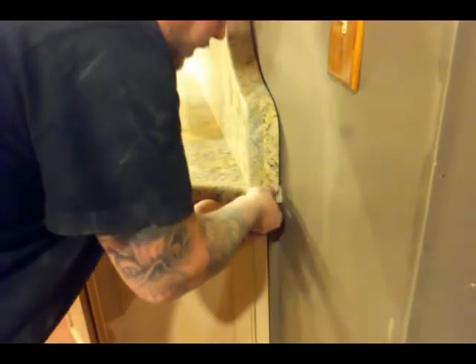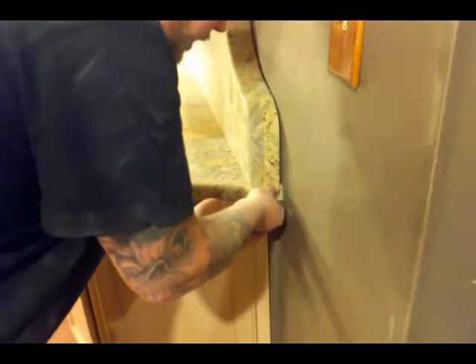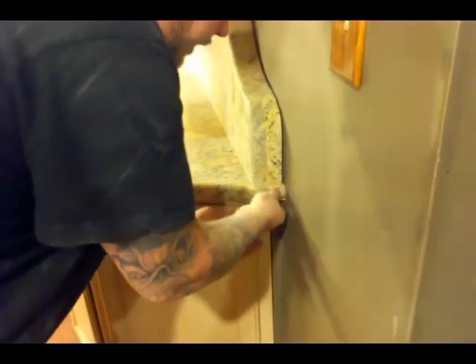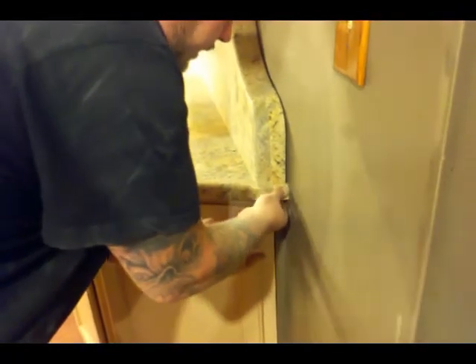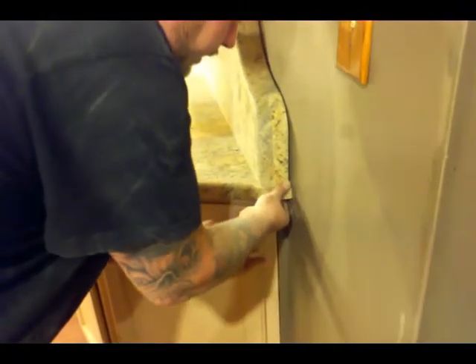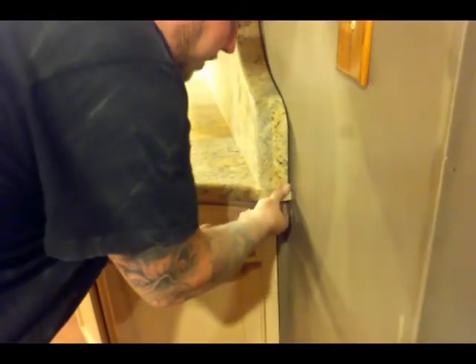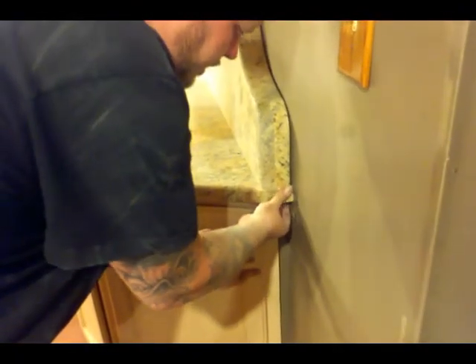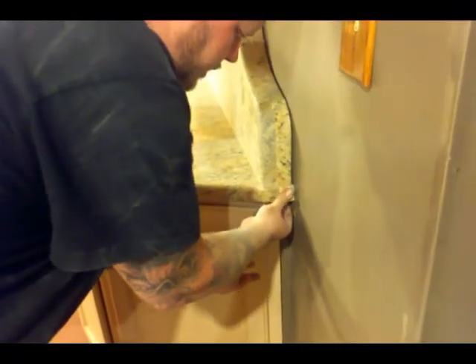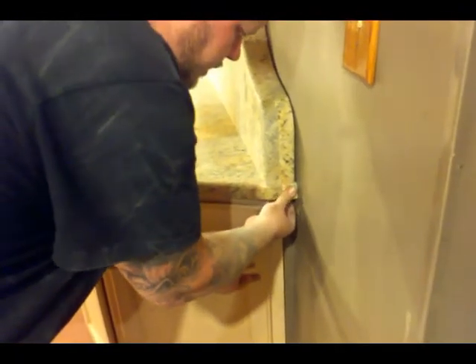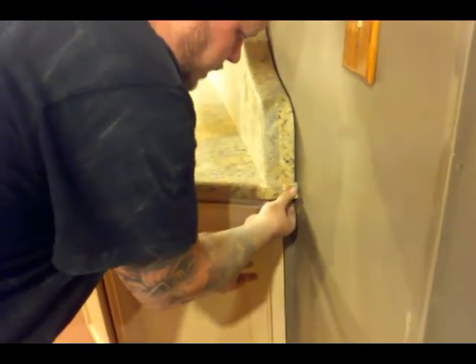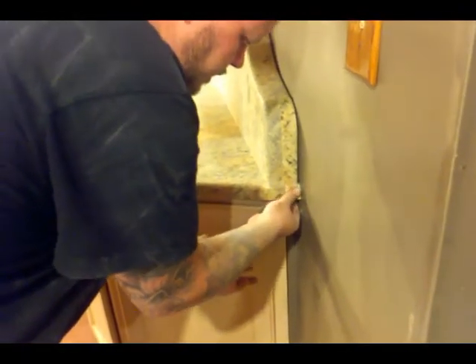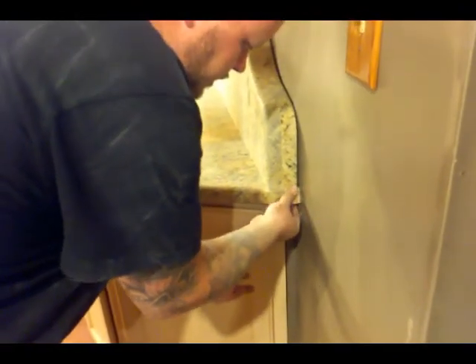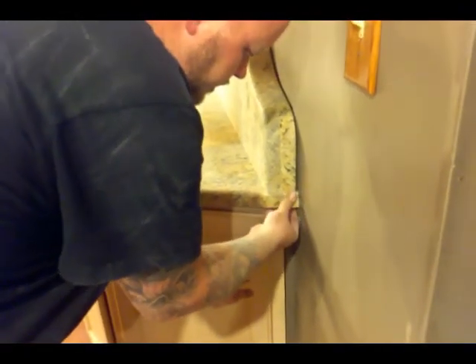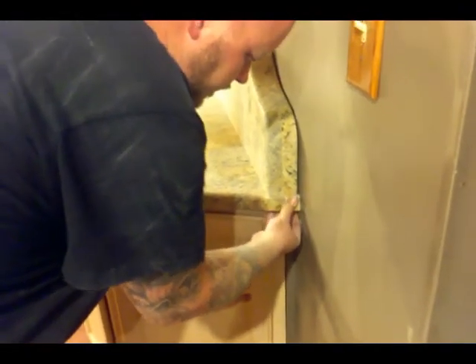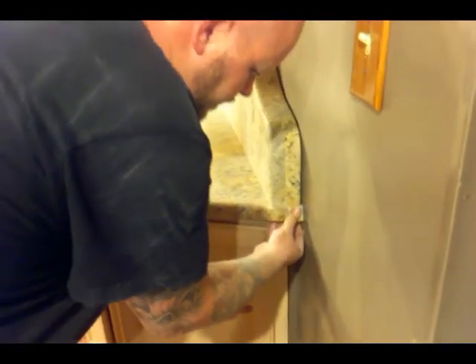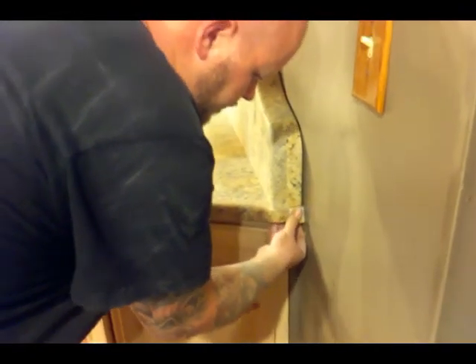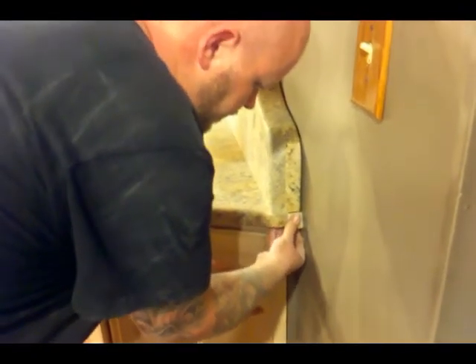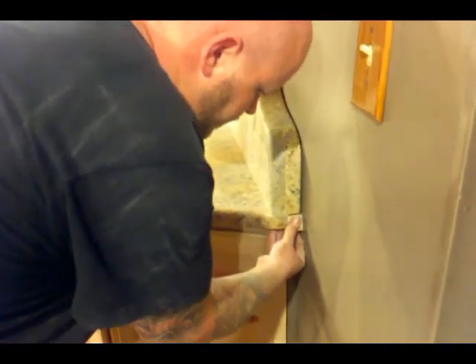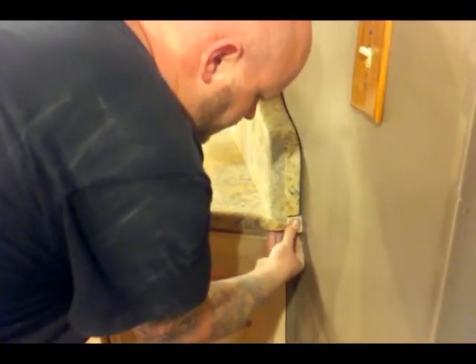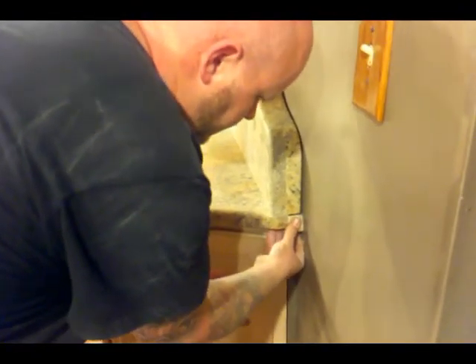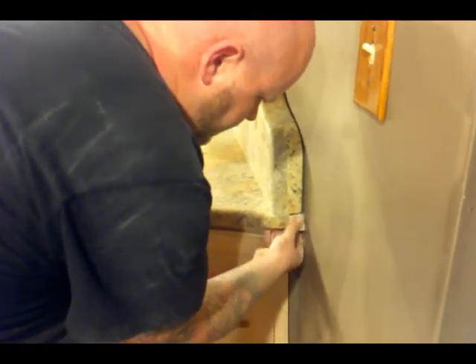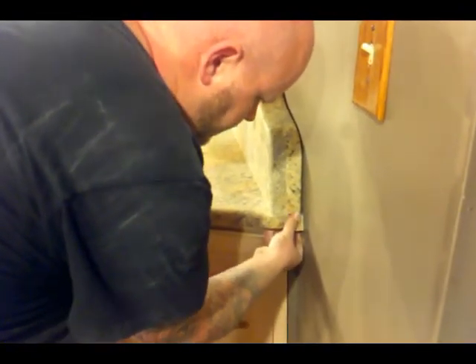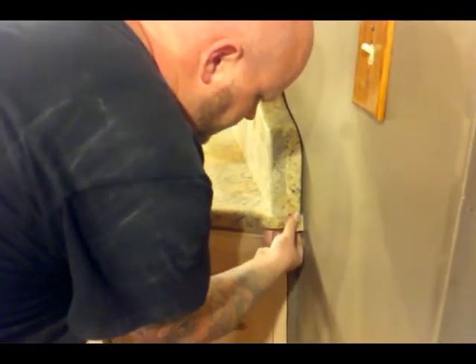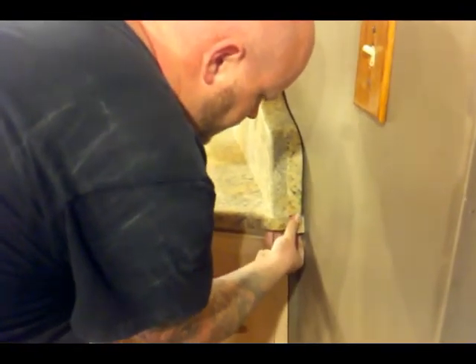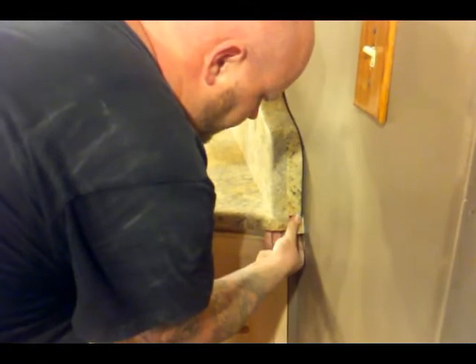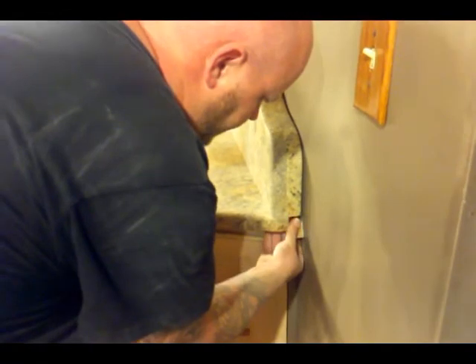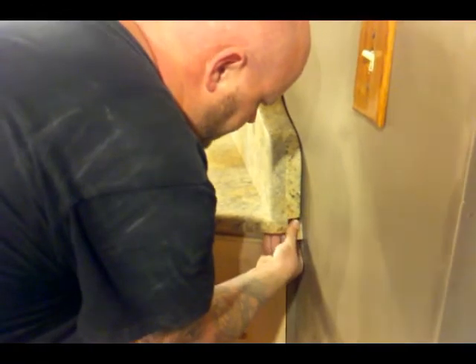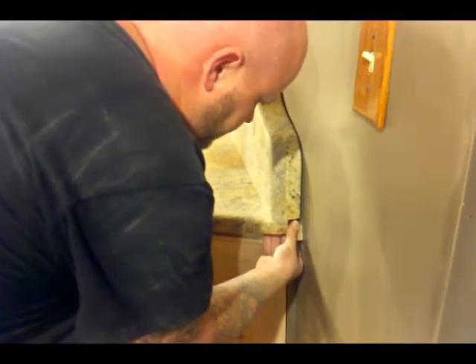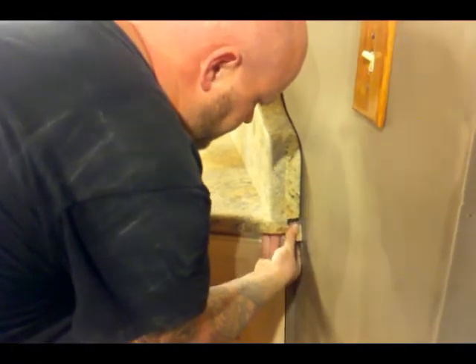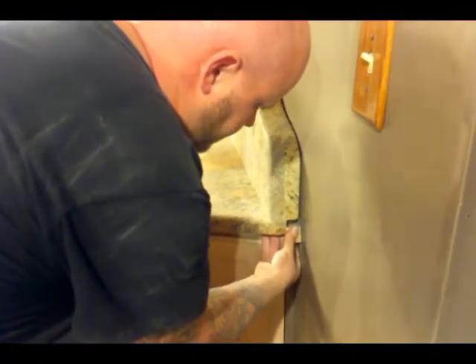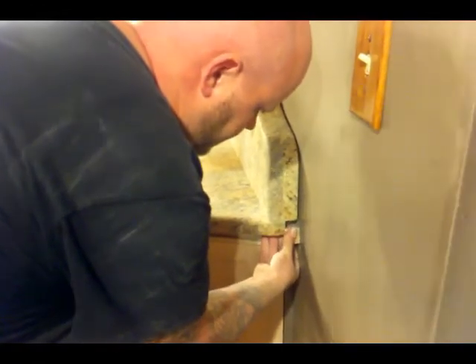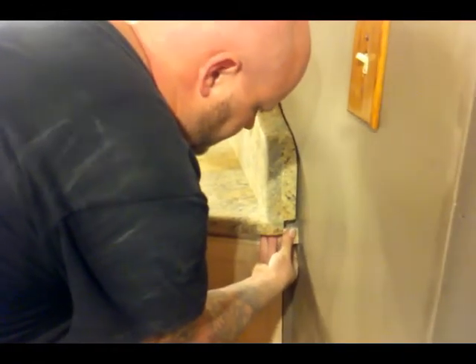I gotta get a darker piece — too light. I had a feeling it was. I think we can darken it up.